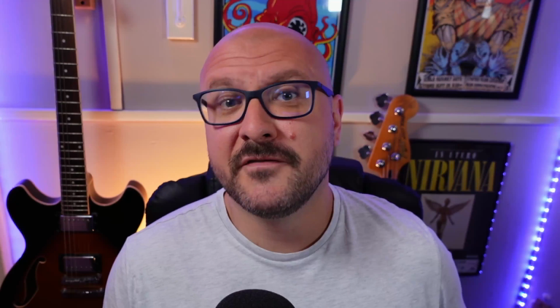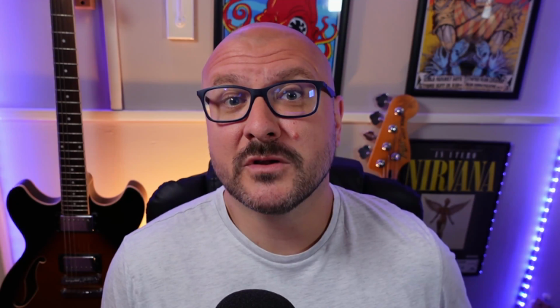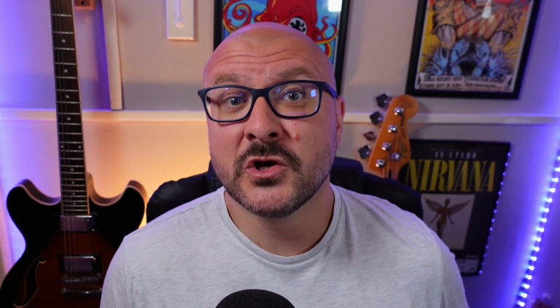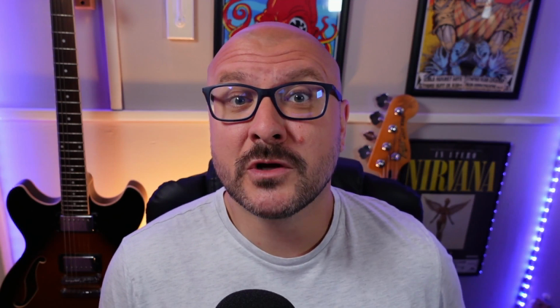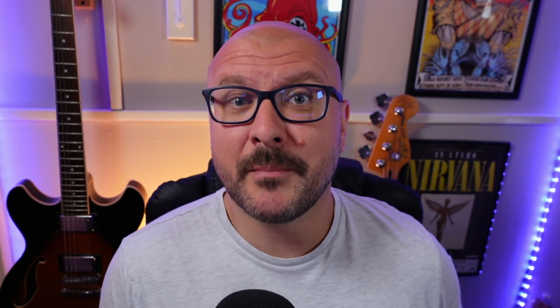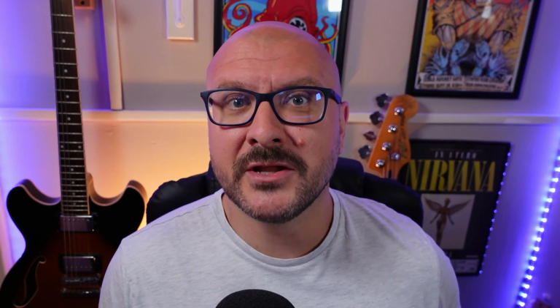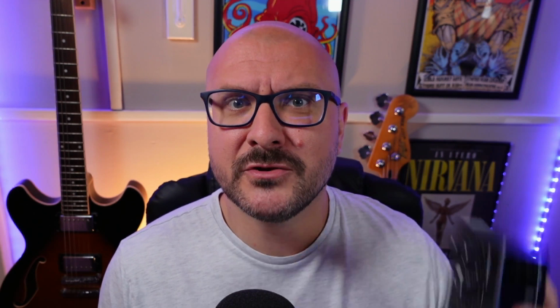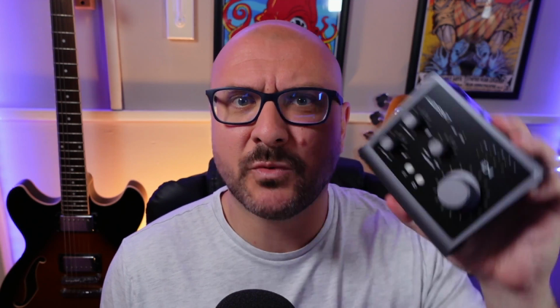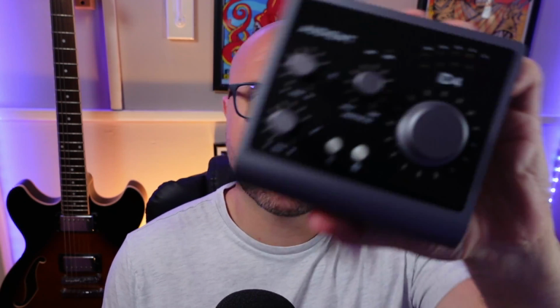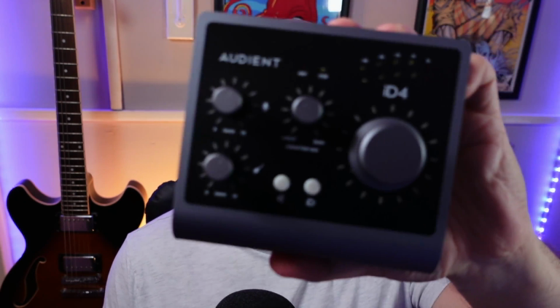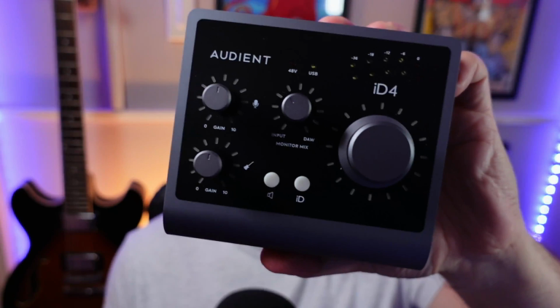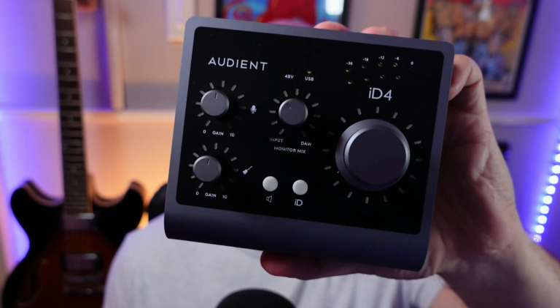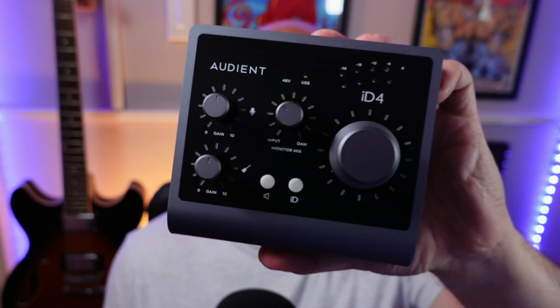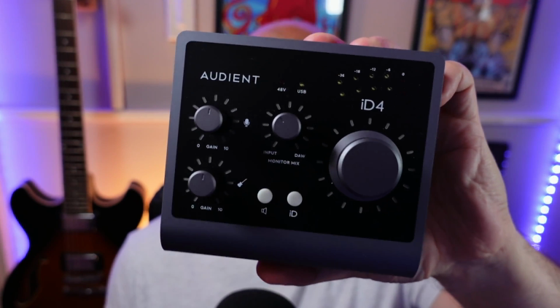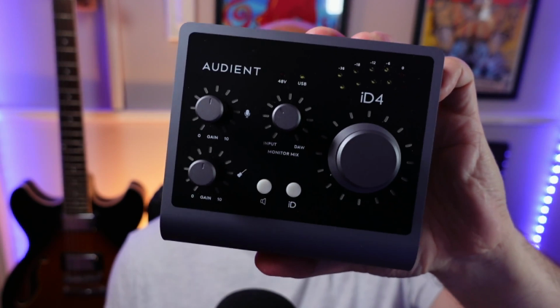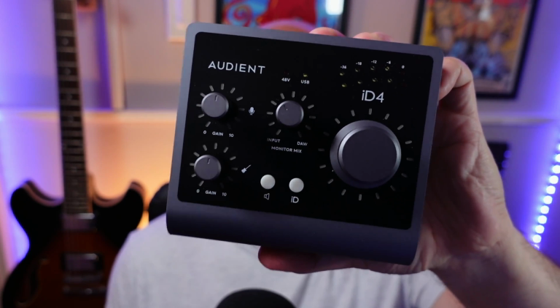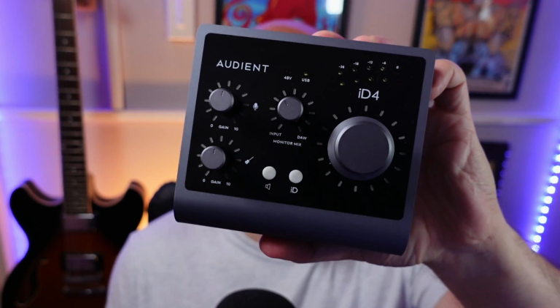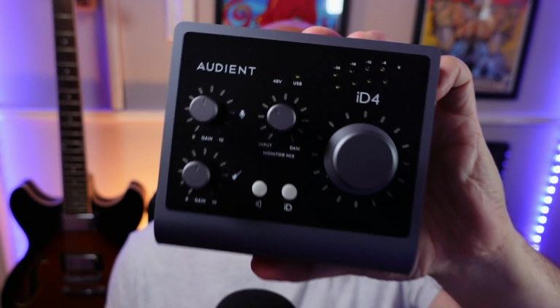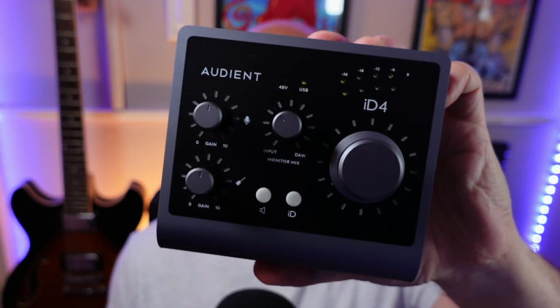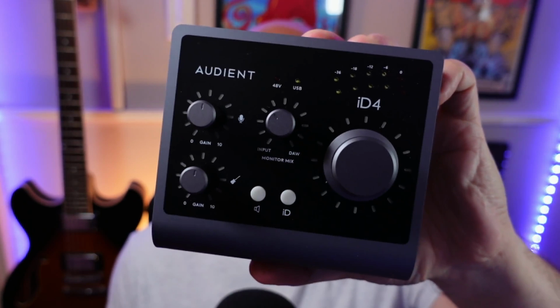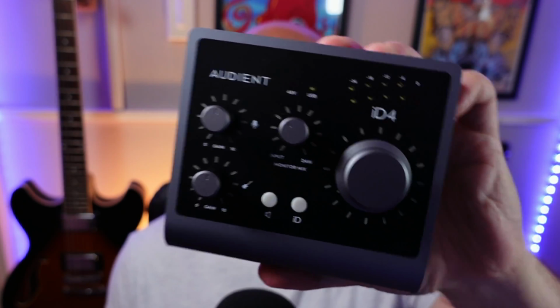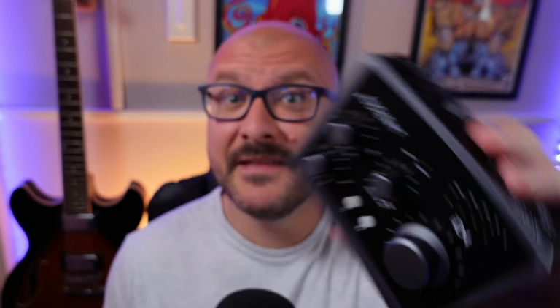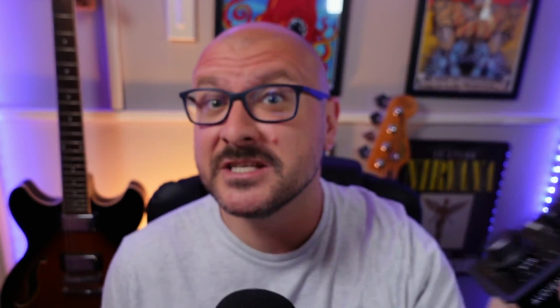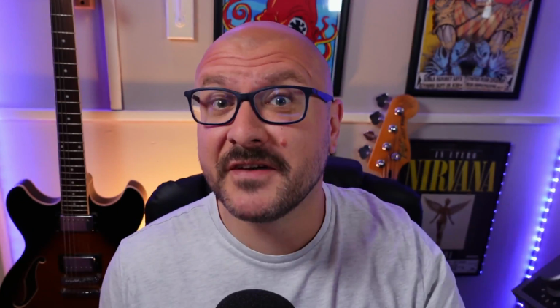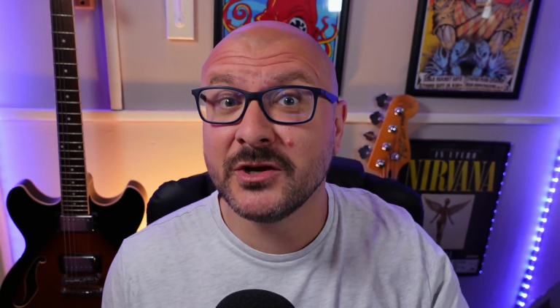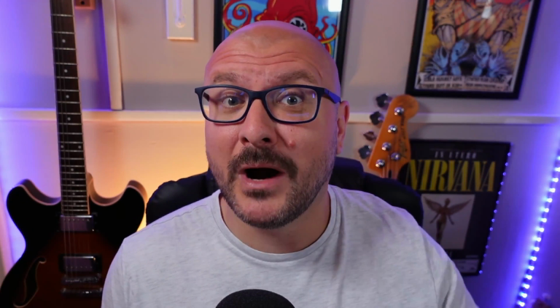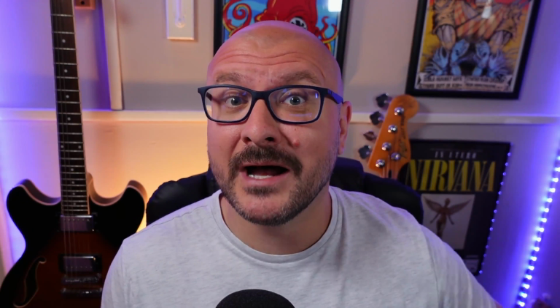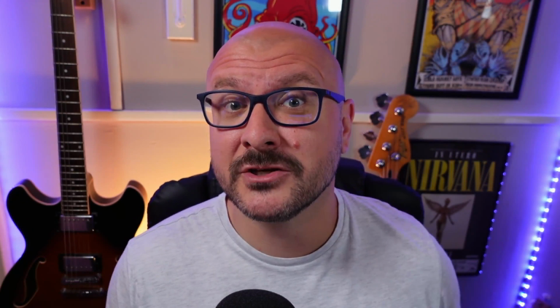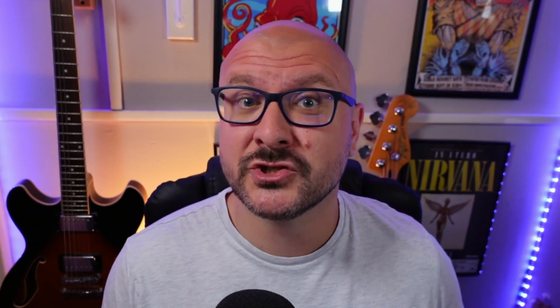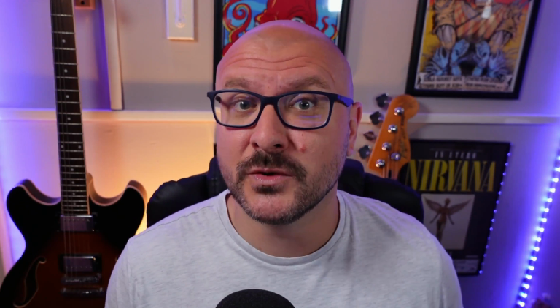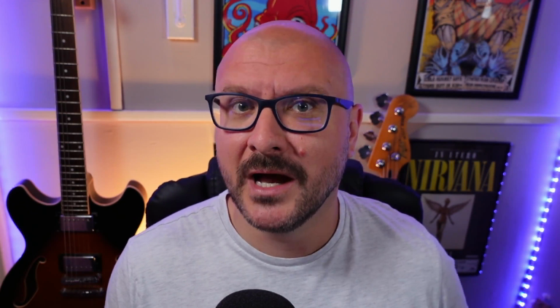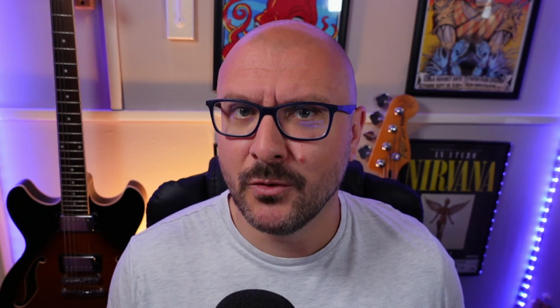If you want to hook up and use one of these with Logic Pro for iPad, in this video I'll show you how.